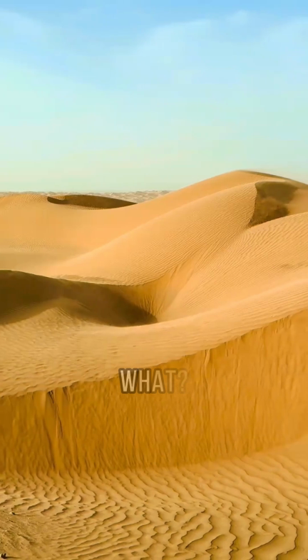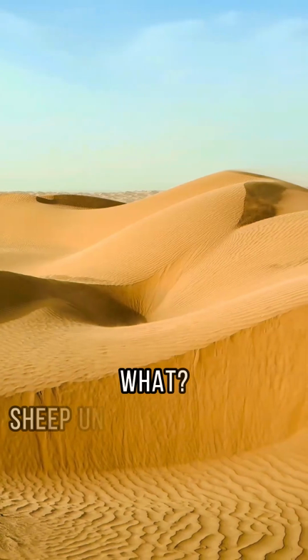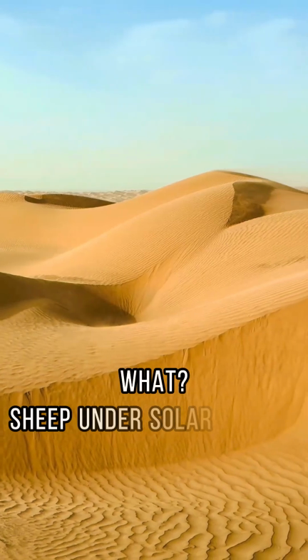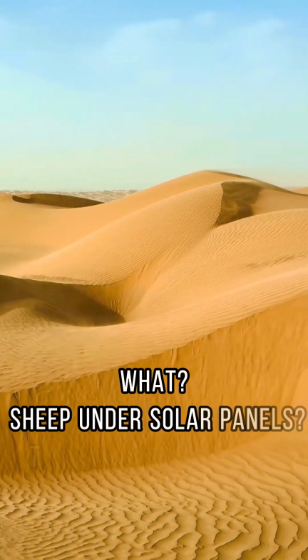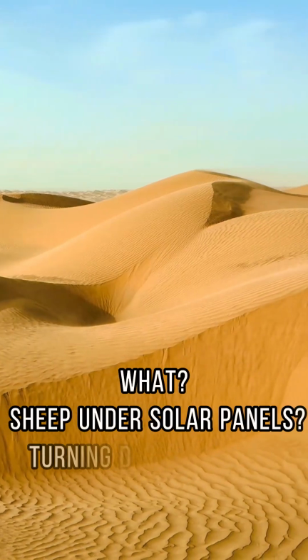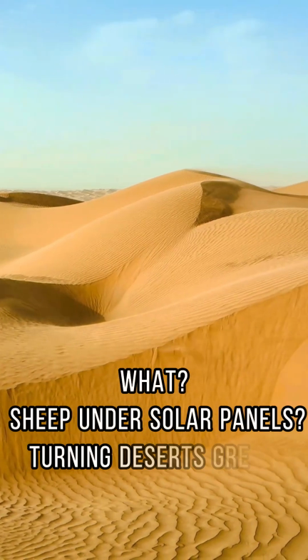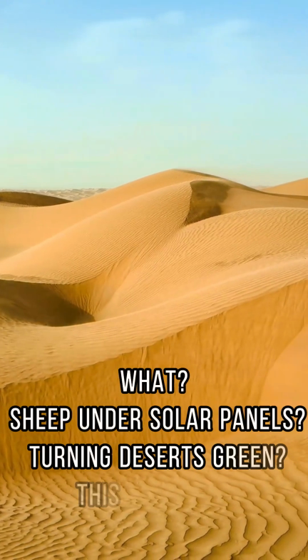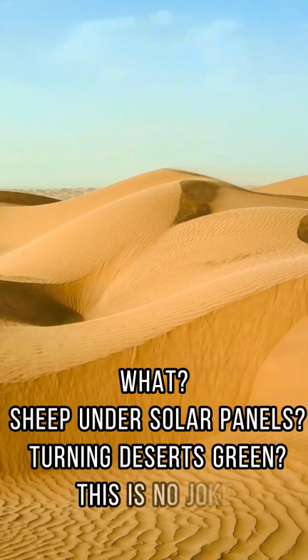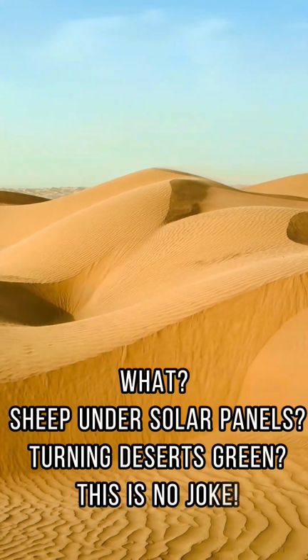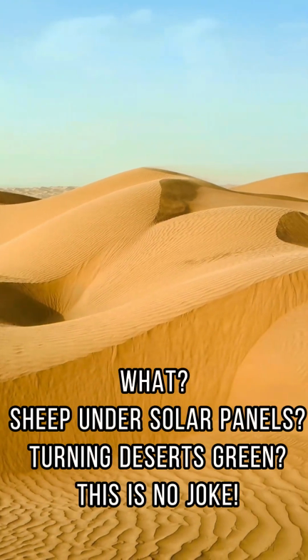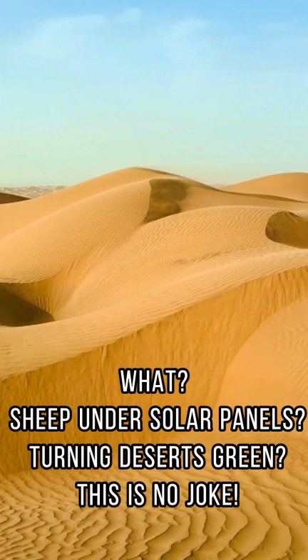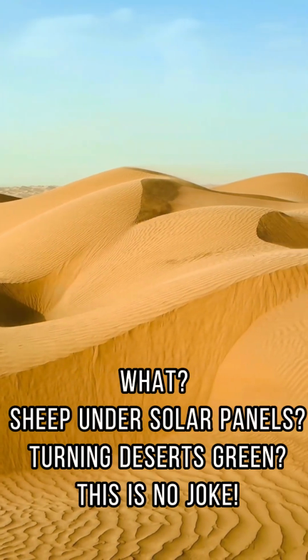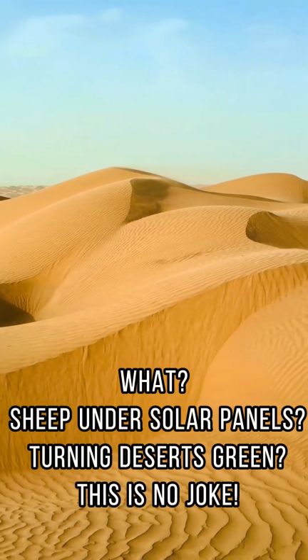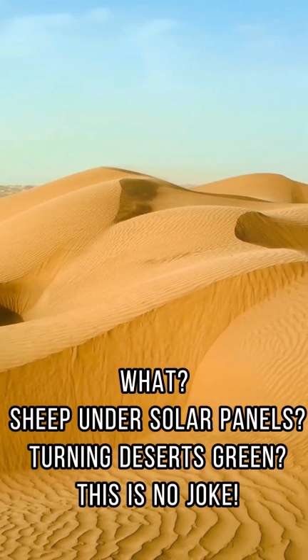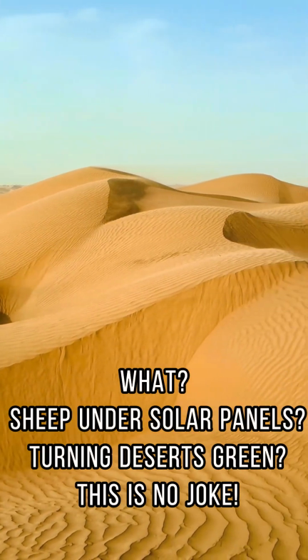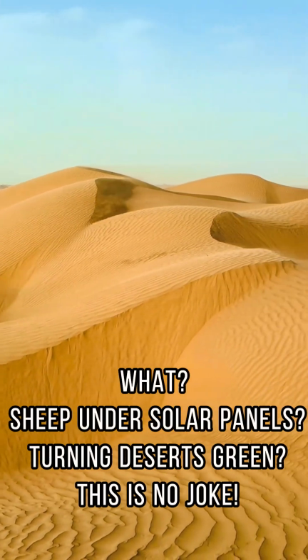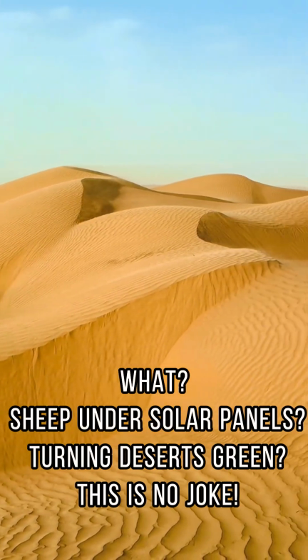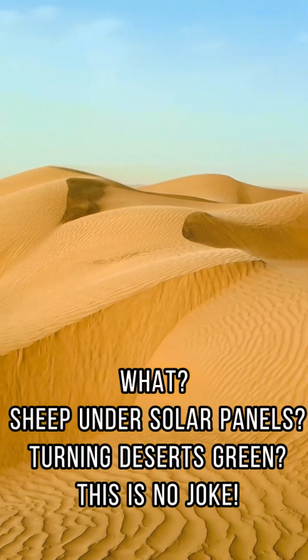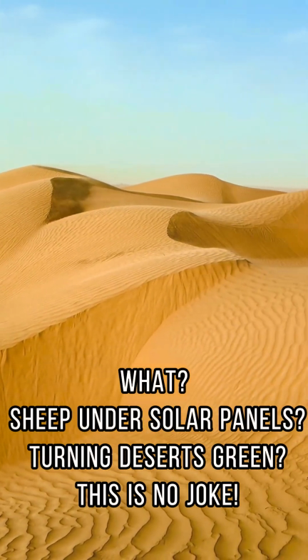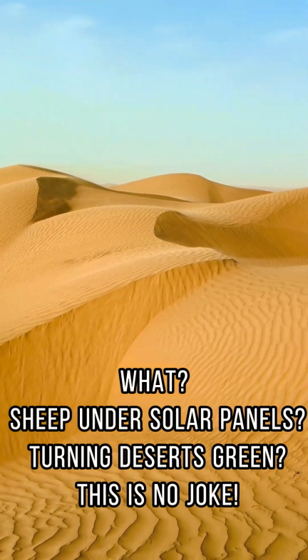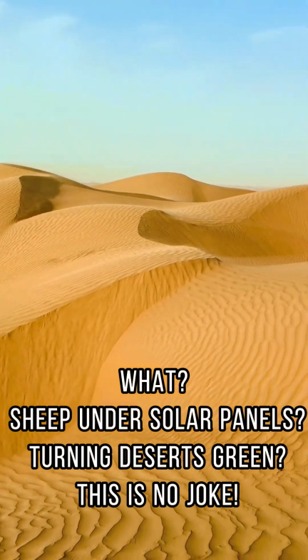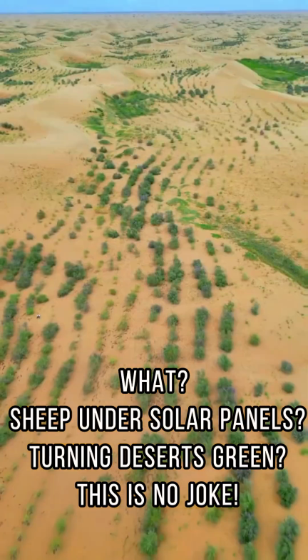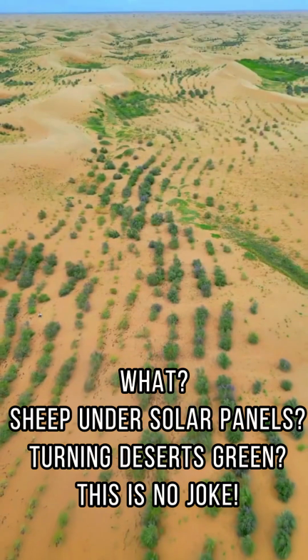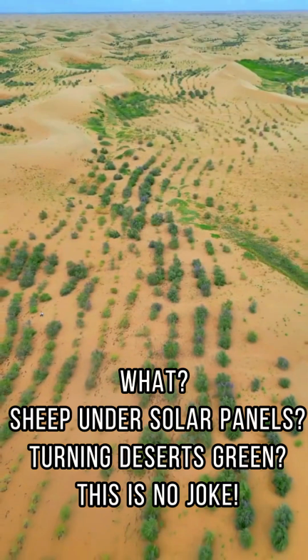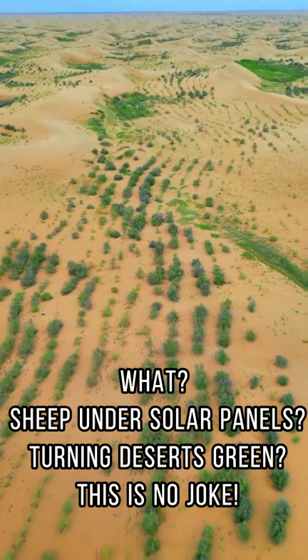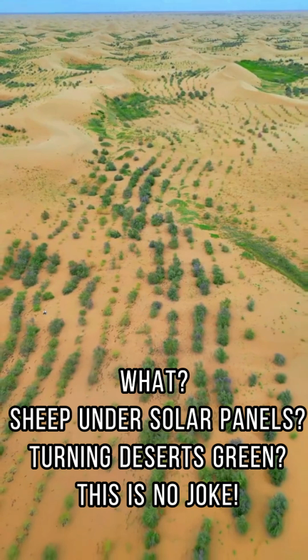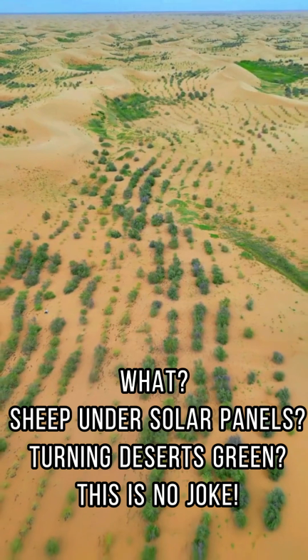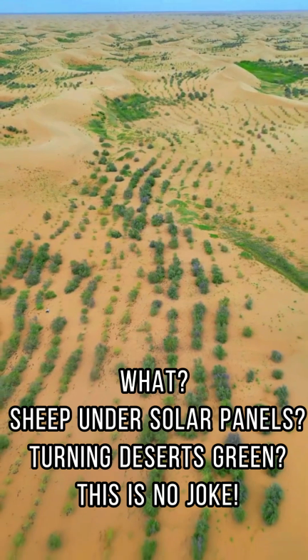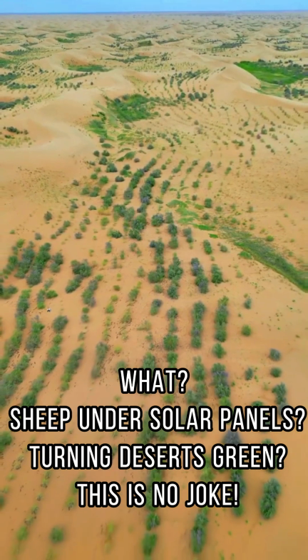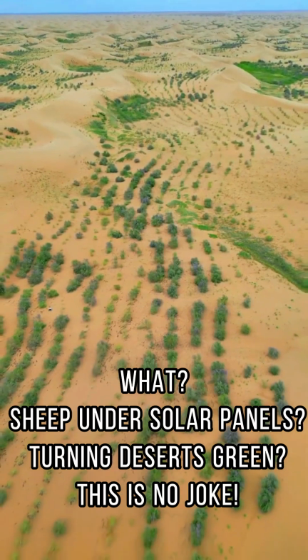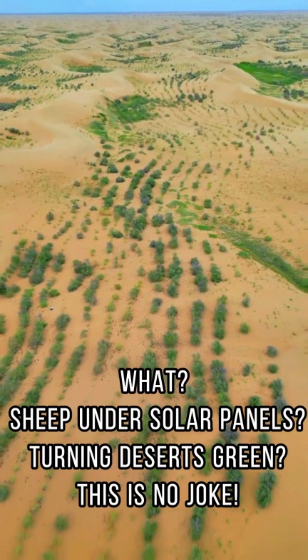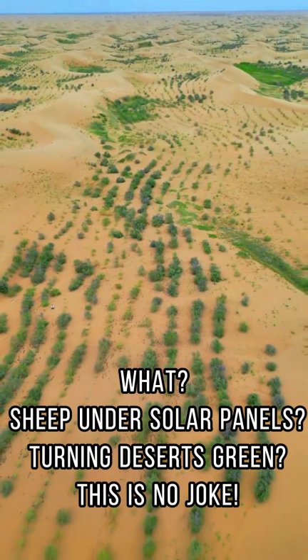What? Sheep under solar panels? Turning deserts green? This is no joke.